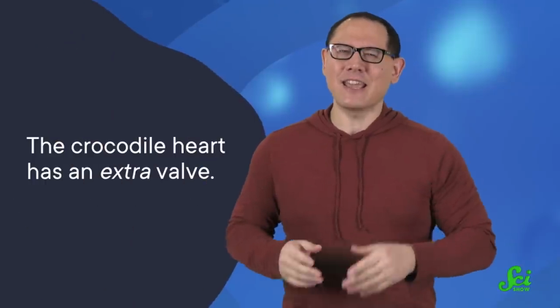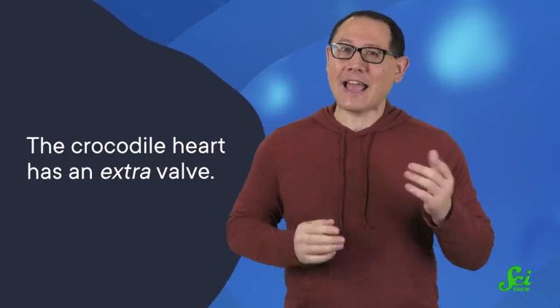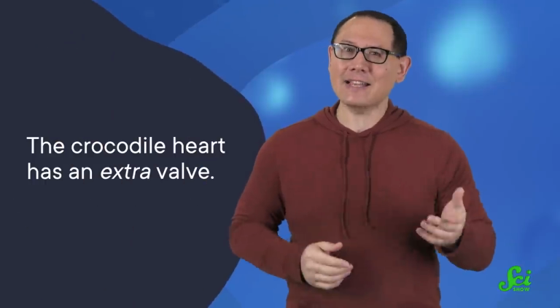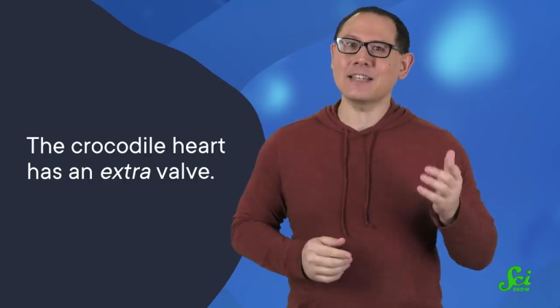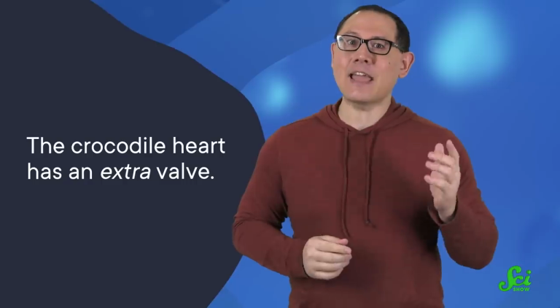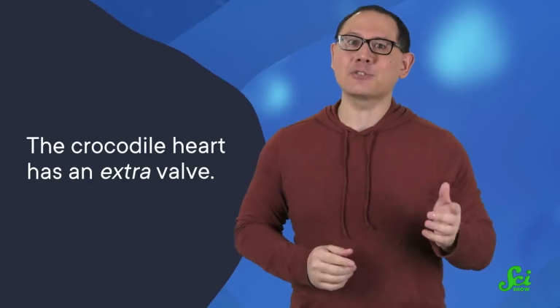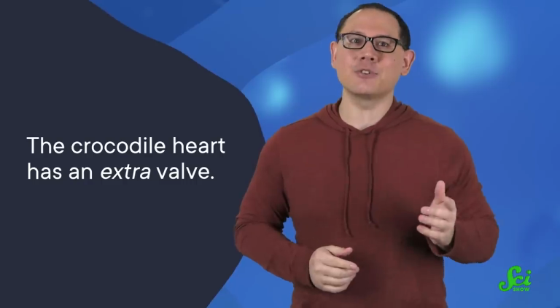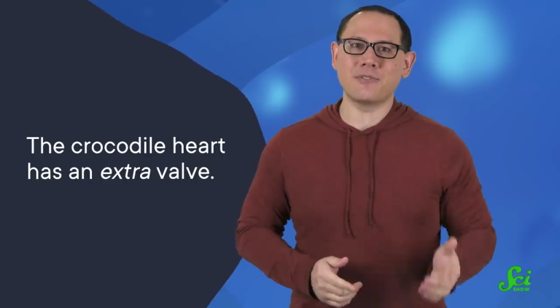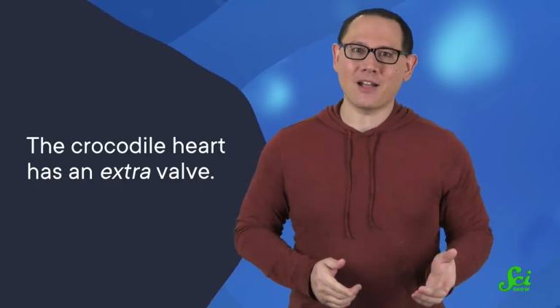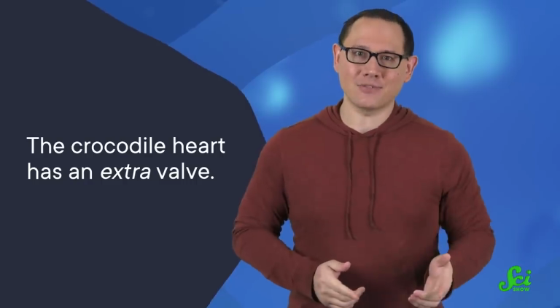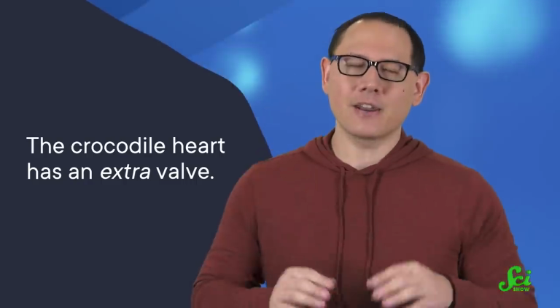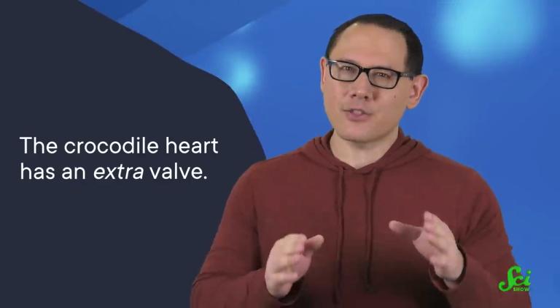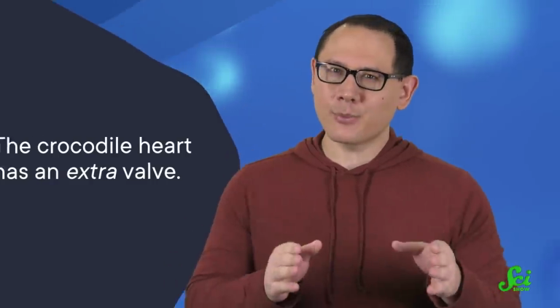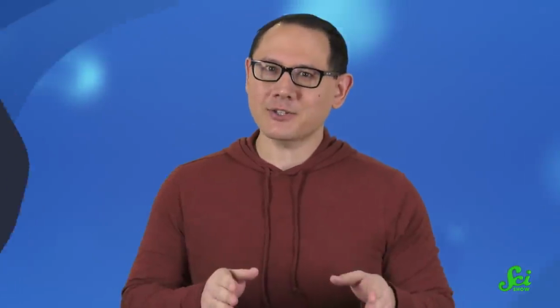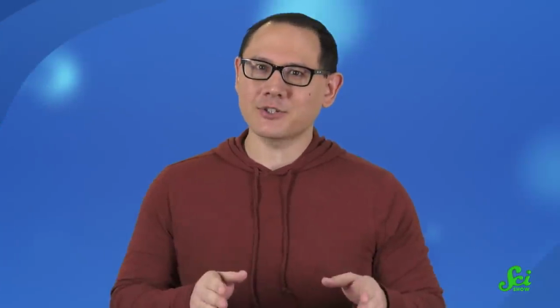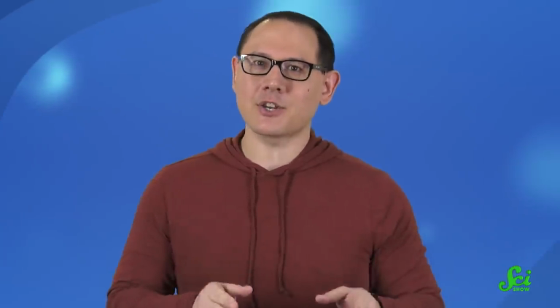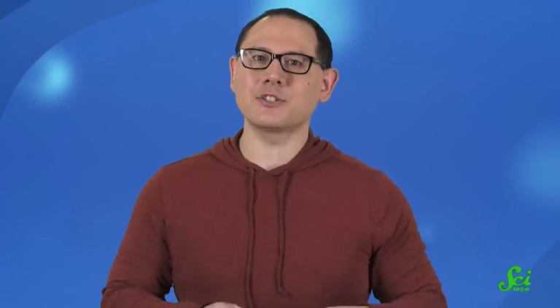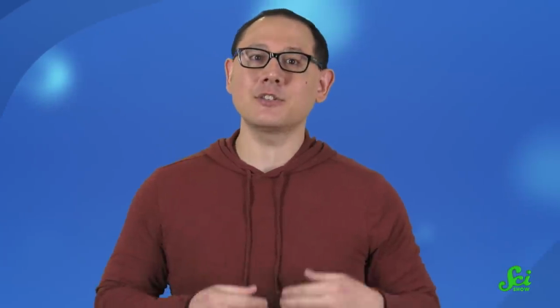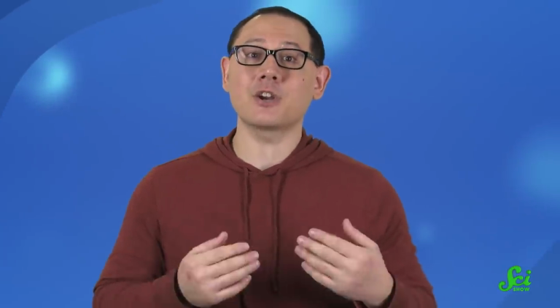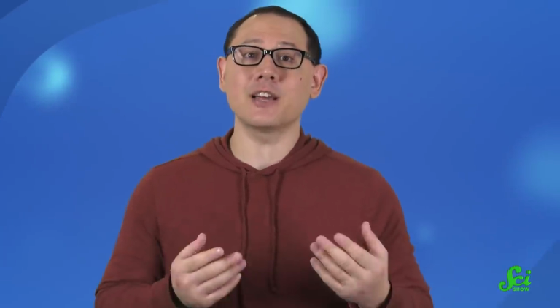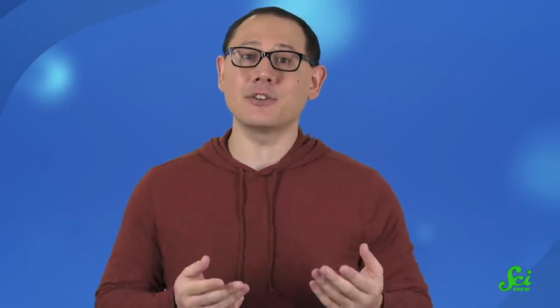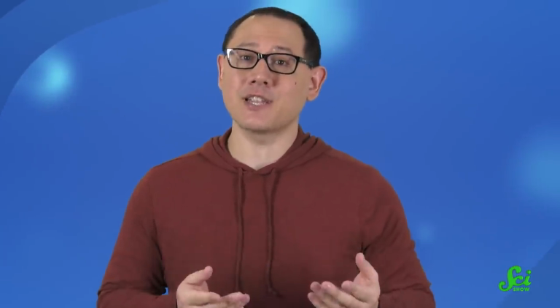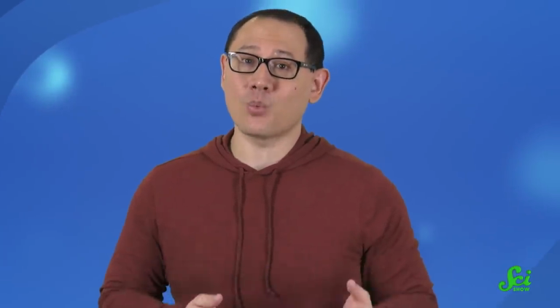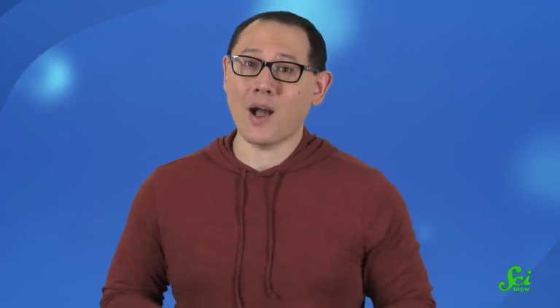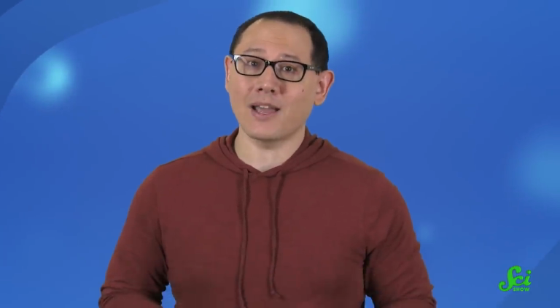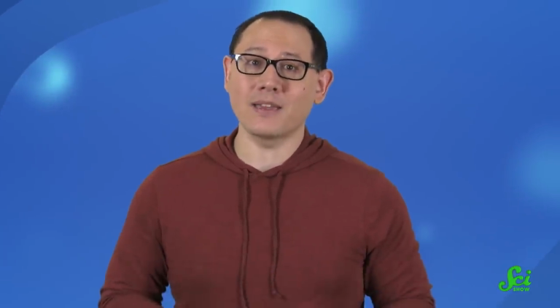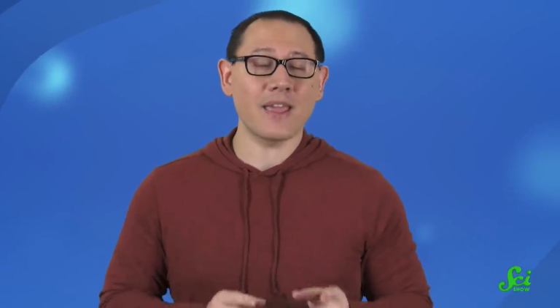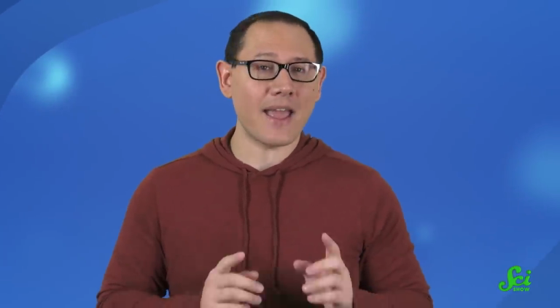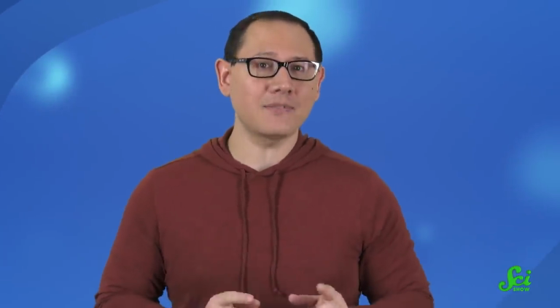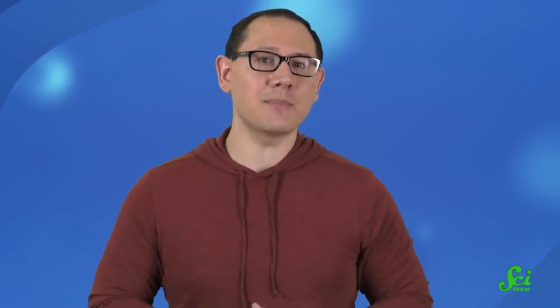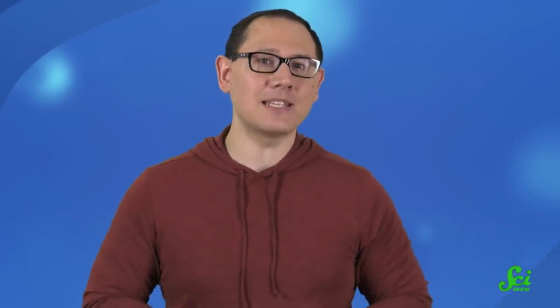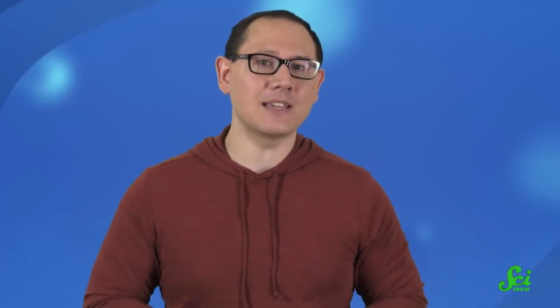It has an extra valve. And although researchers are still trying to understand why, they have some ideas.